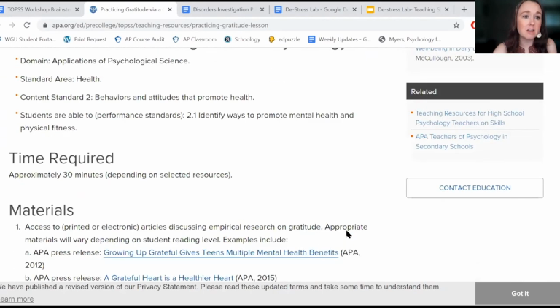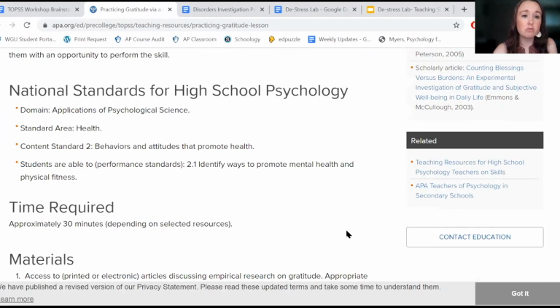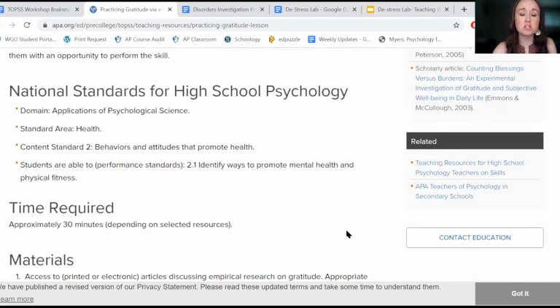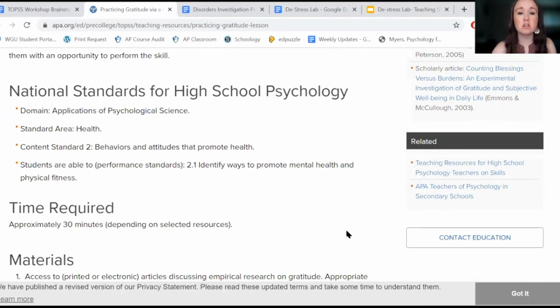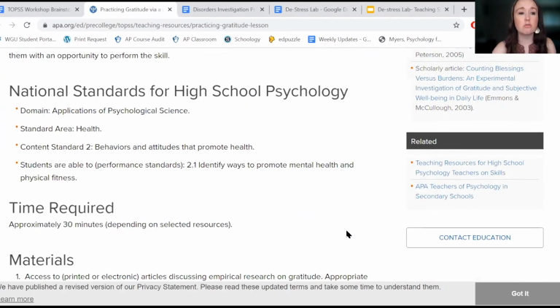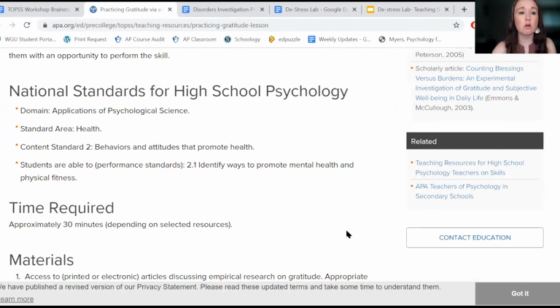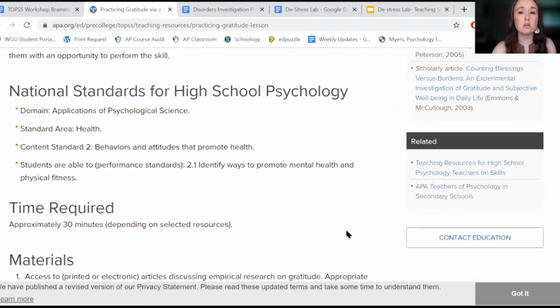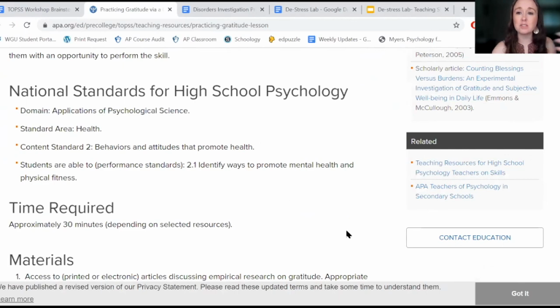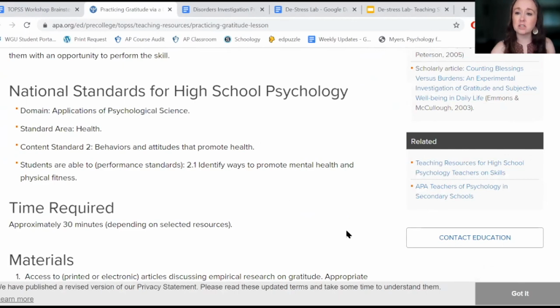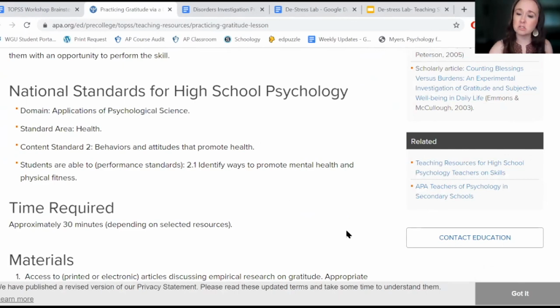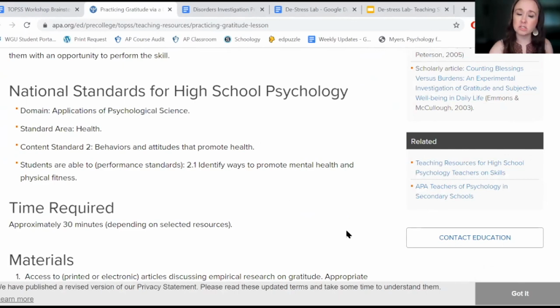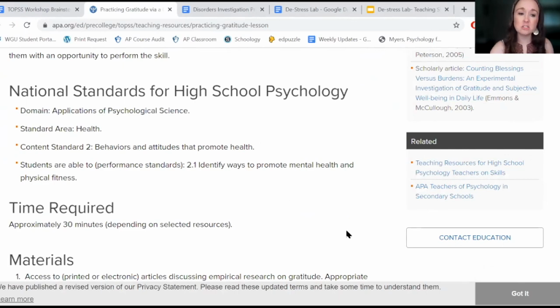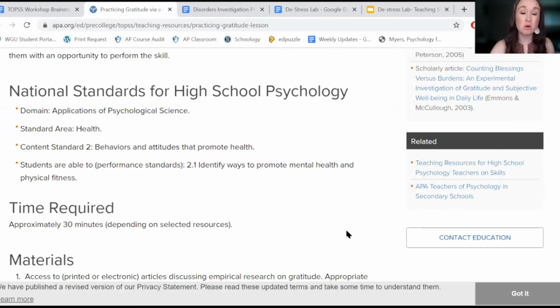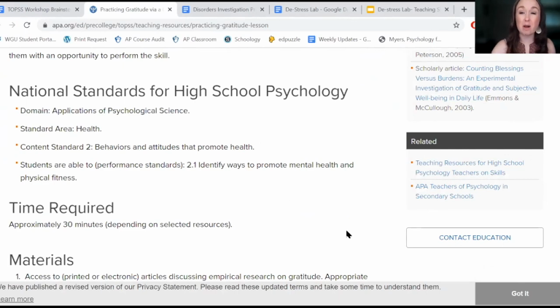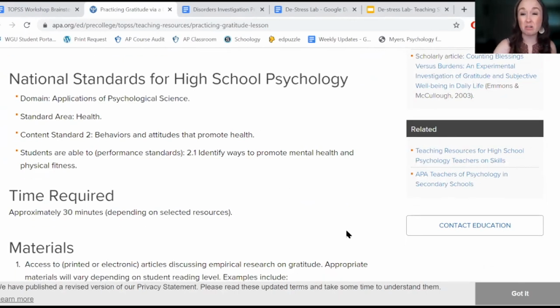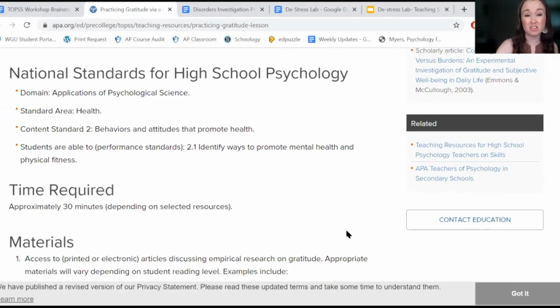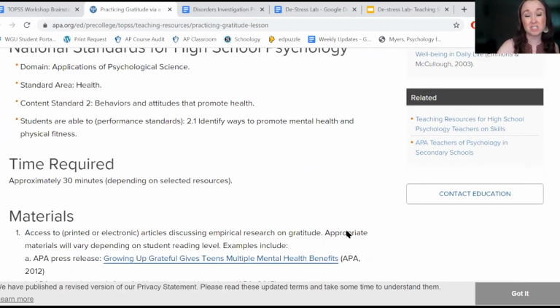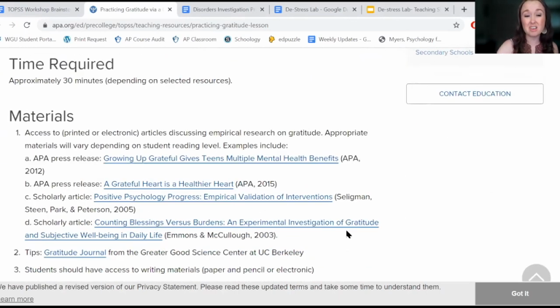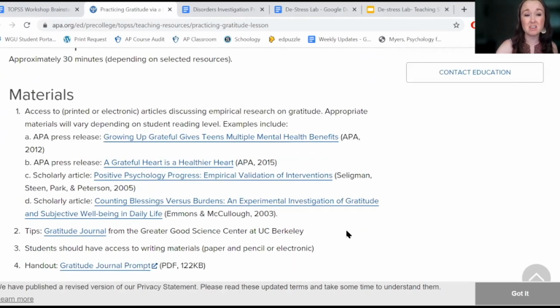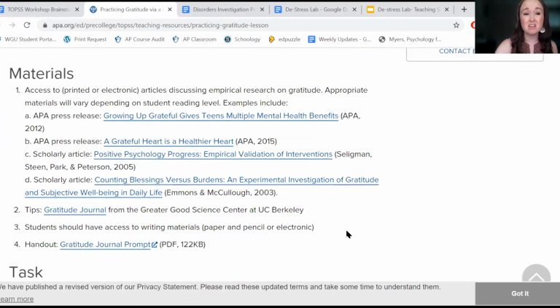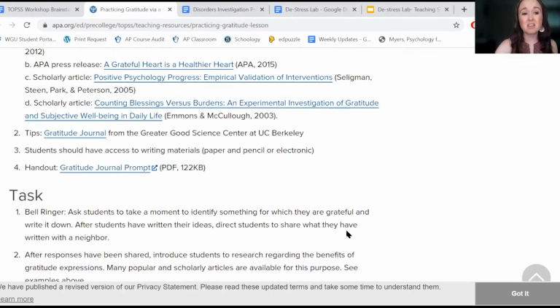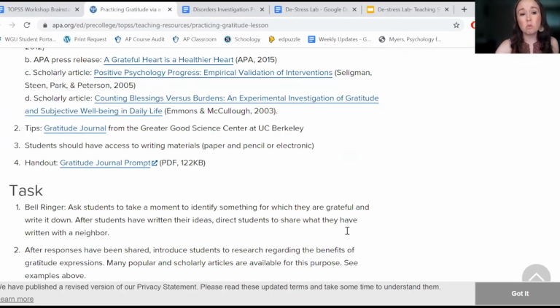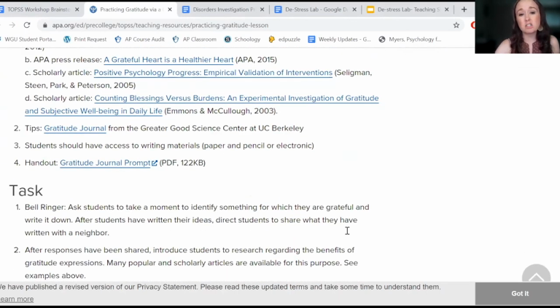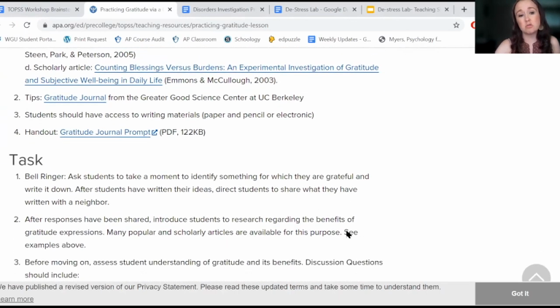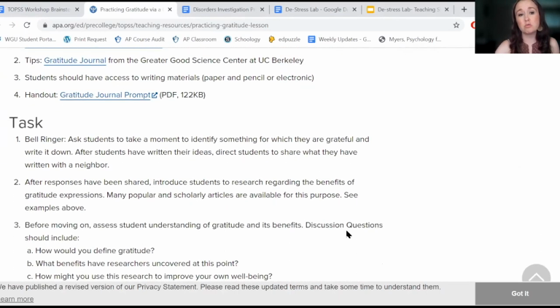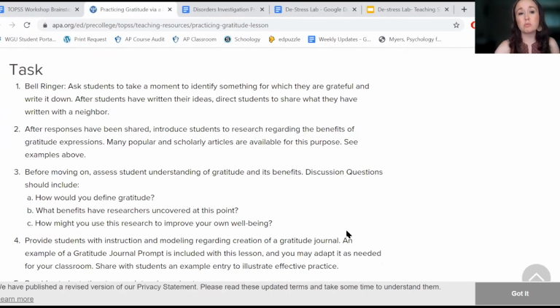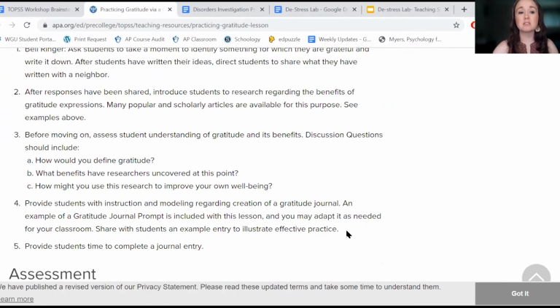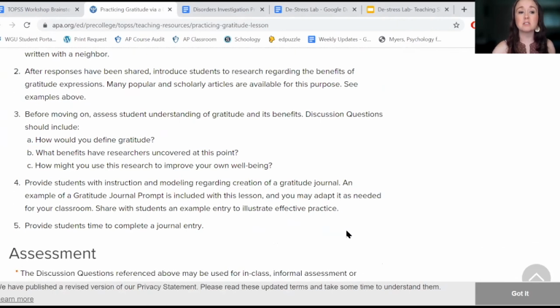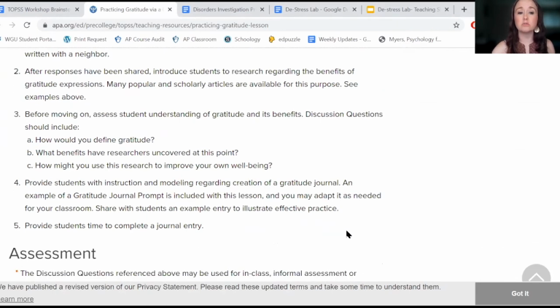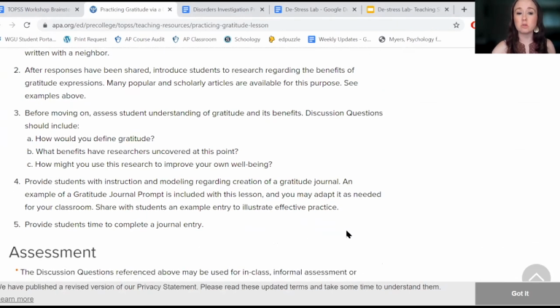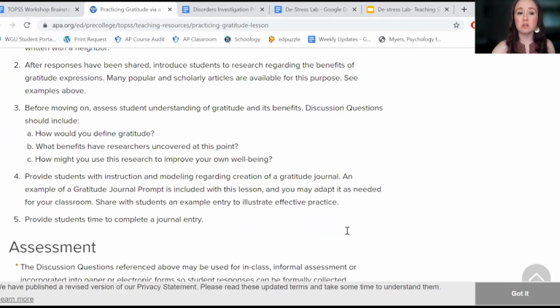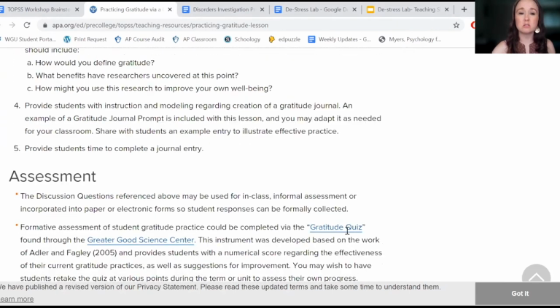It's got information on there for what standards this relates to, about how long it would take, and then walks you through the process of doing it.